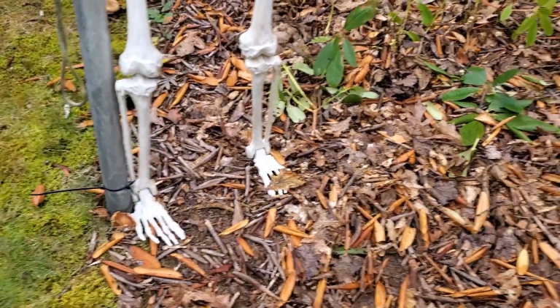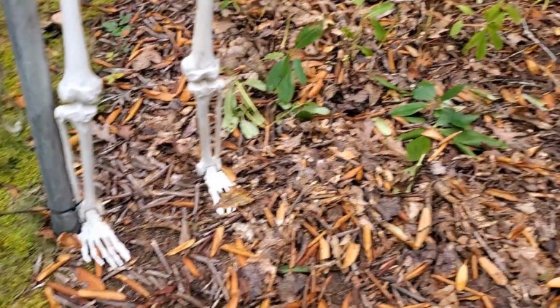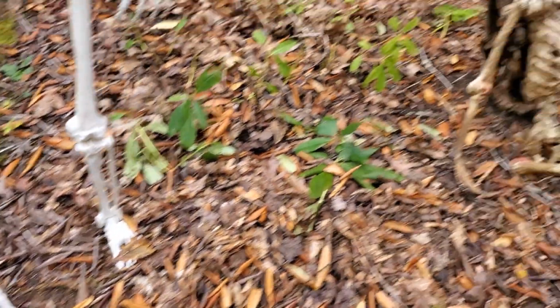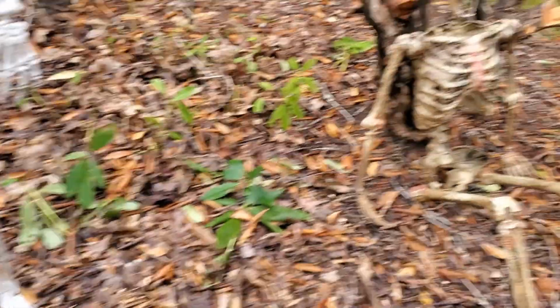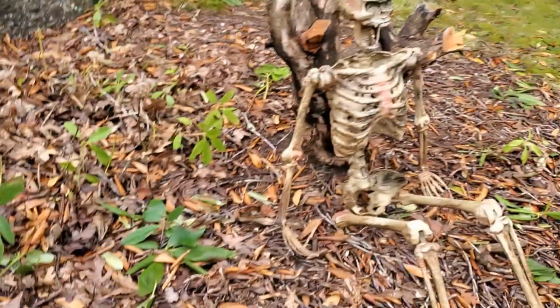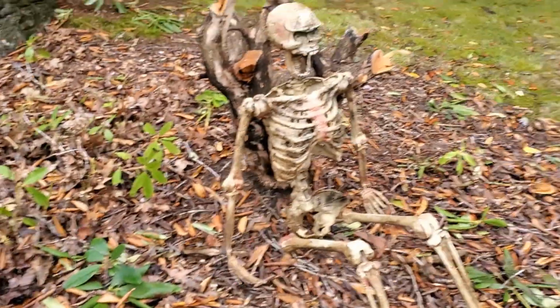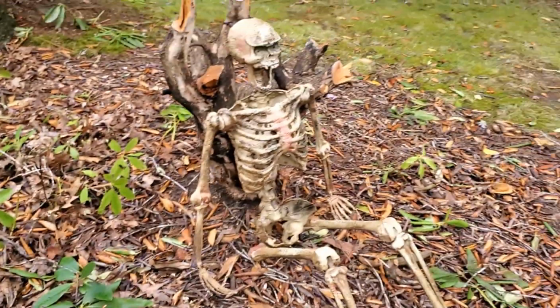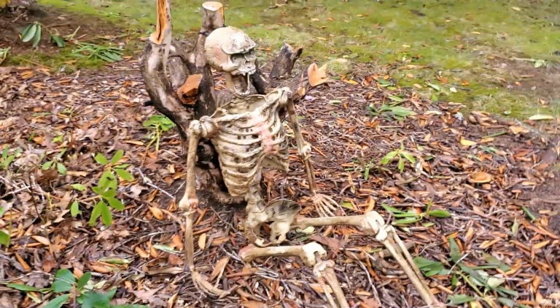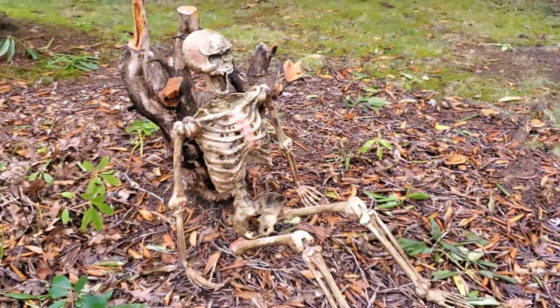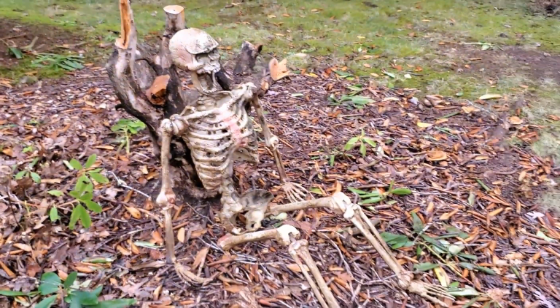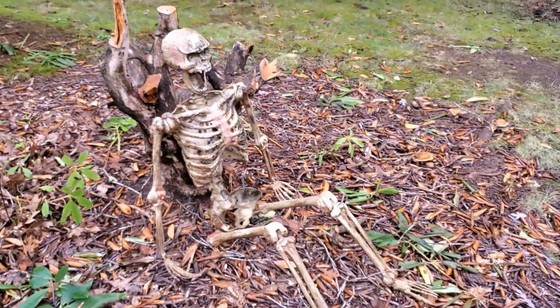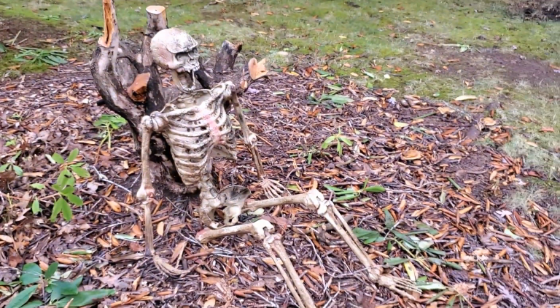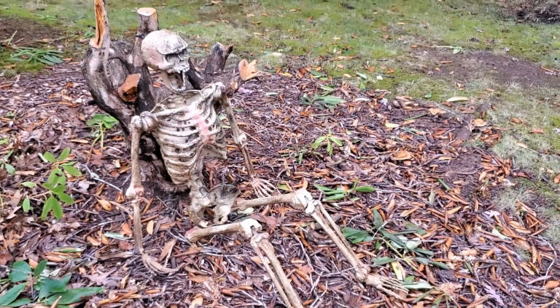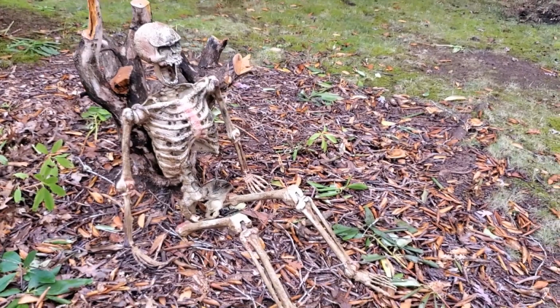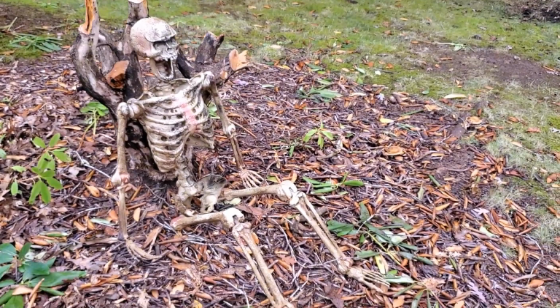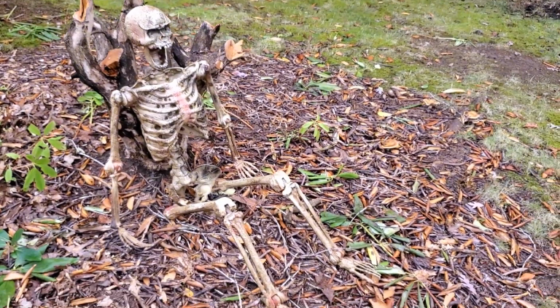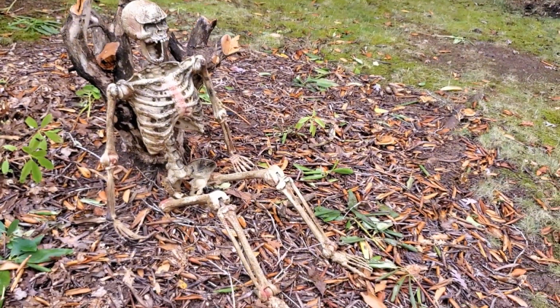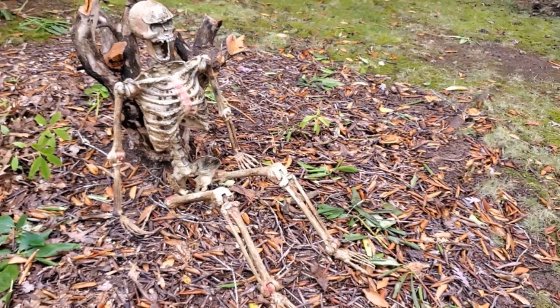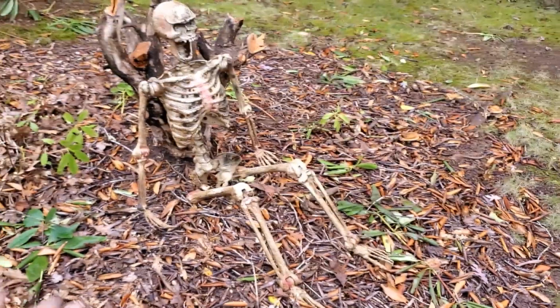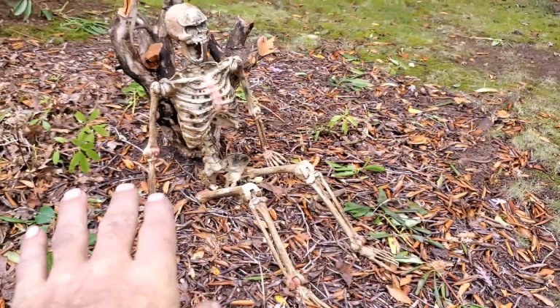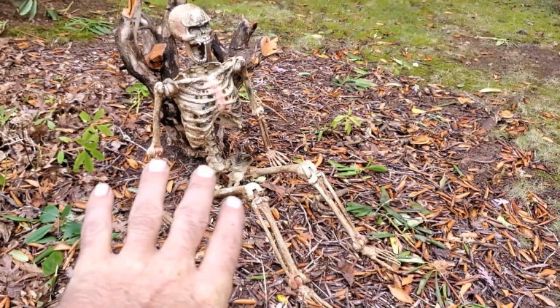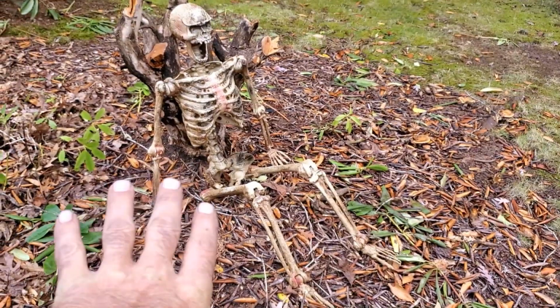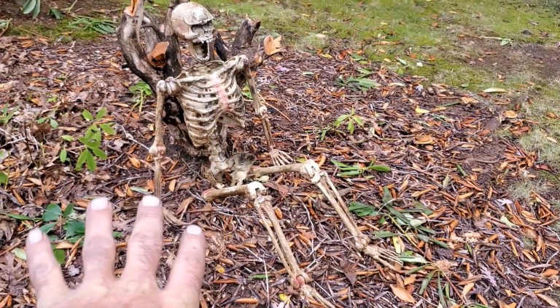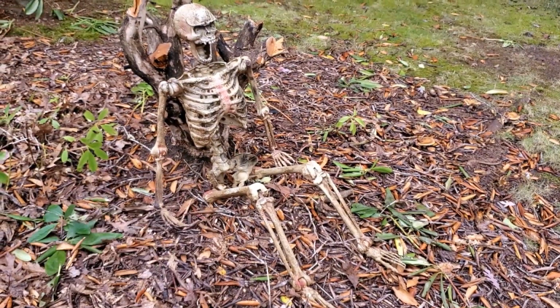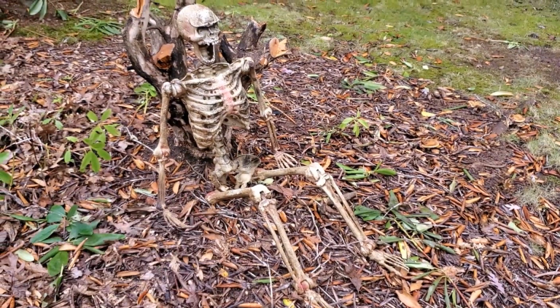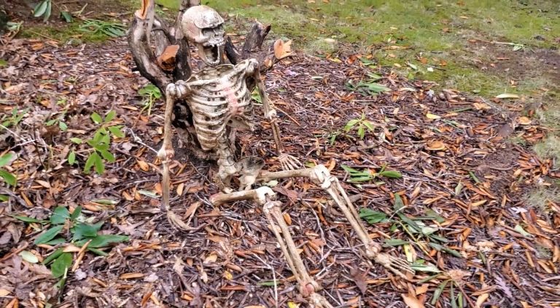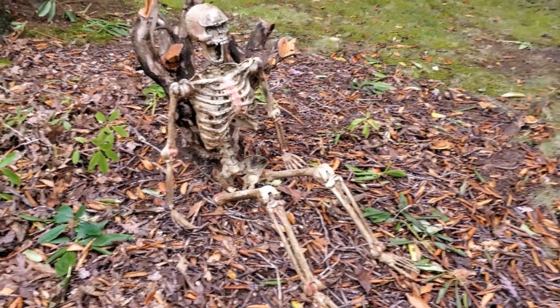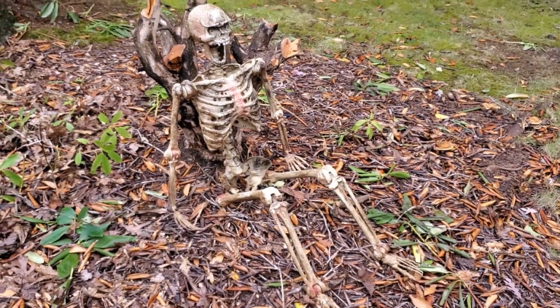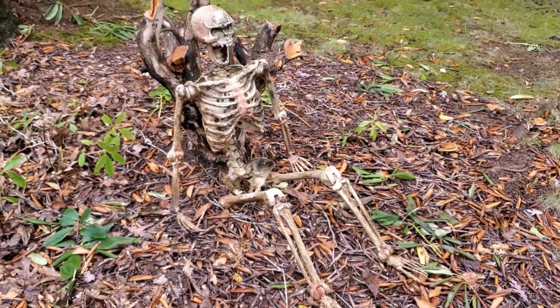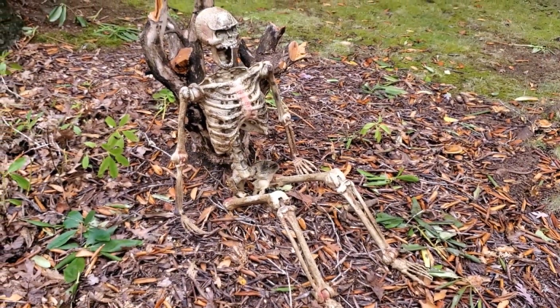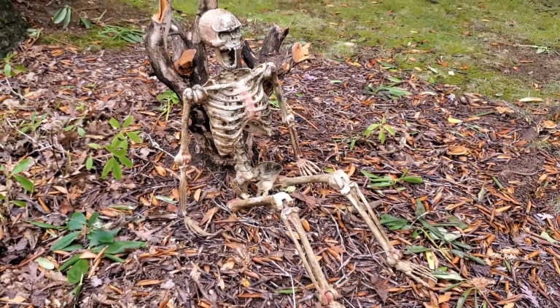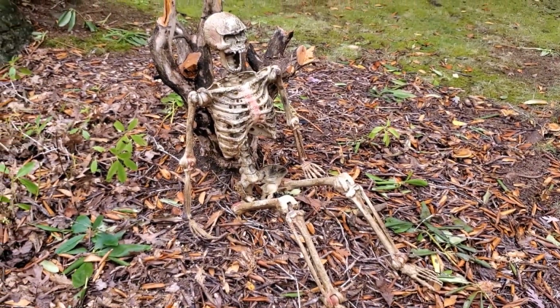I guess I've got to get to Home Depot. And it blends so nicely with the surroundings.